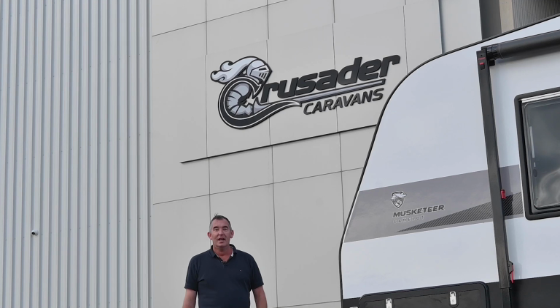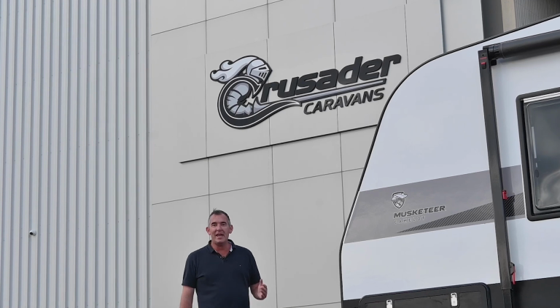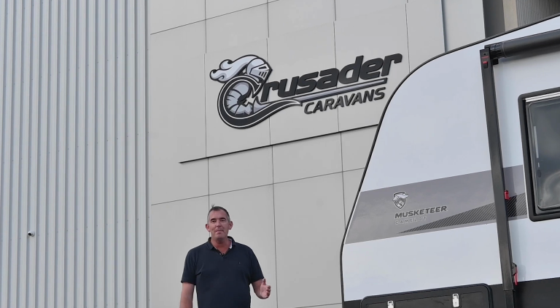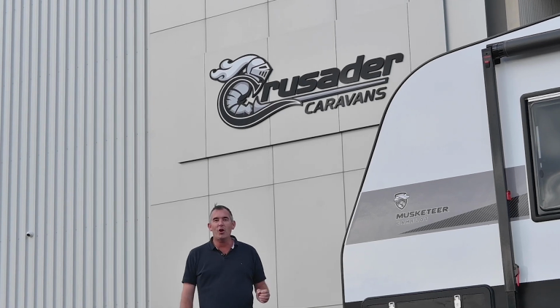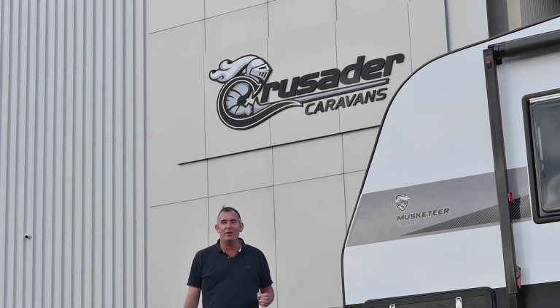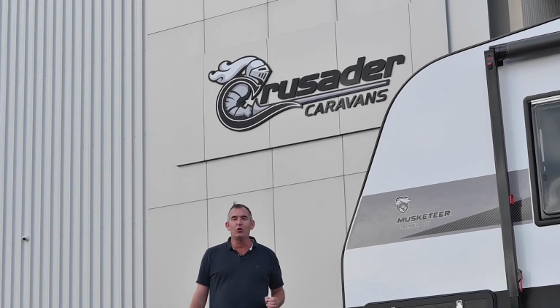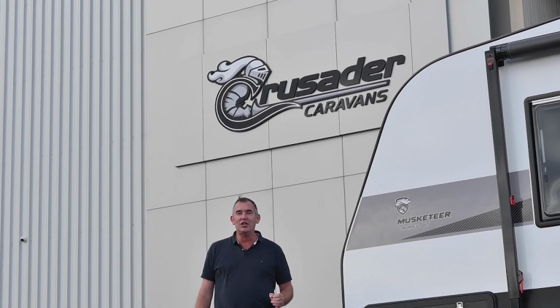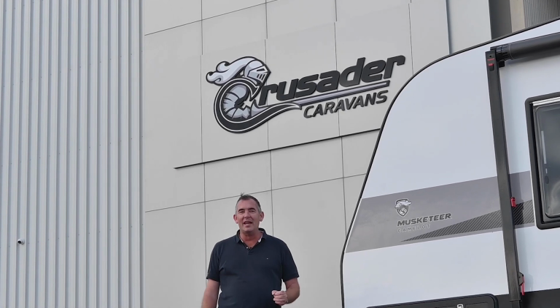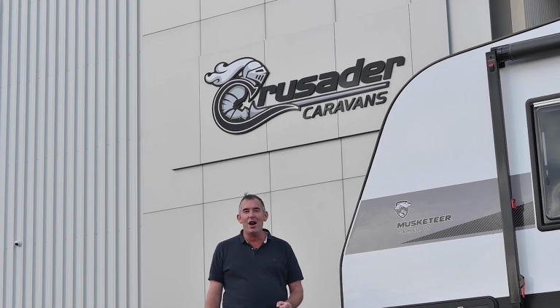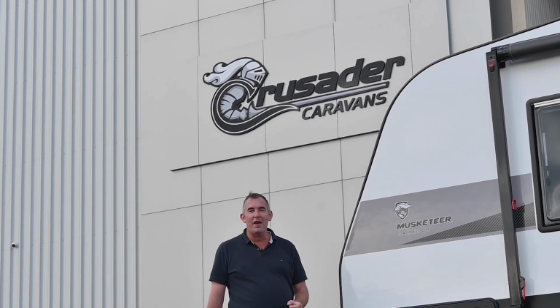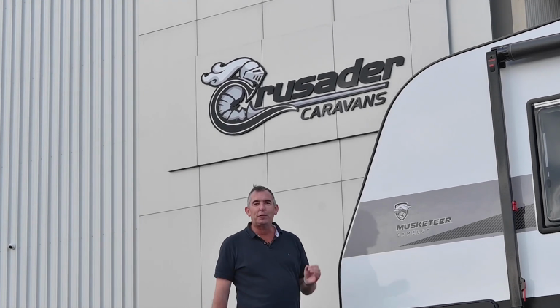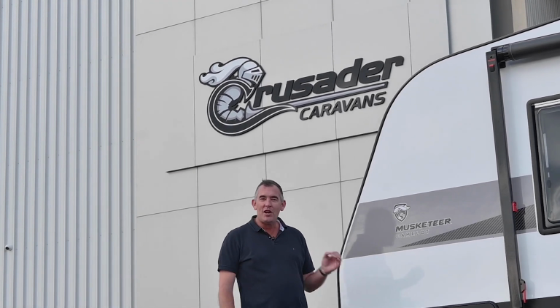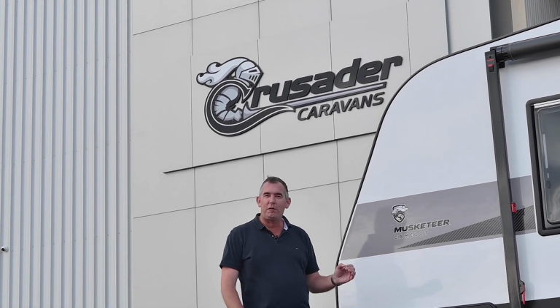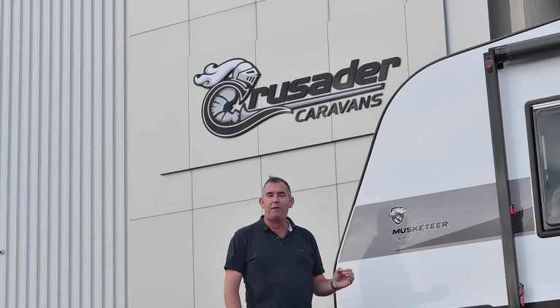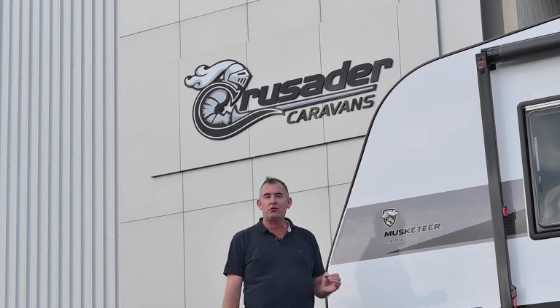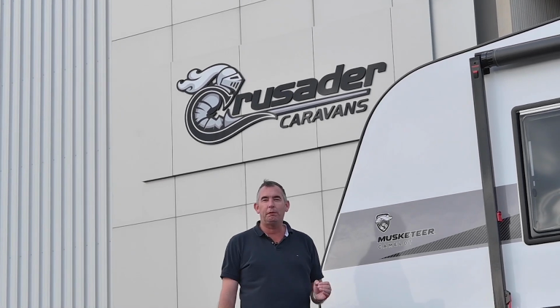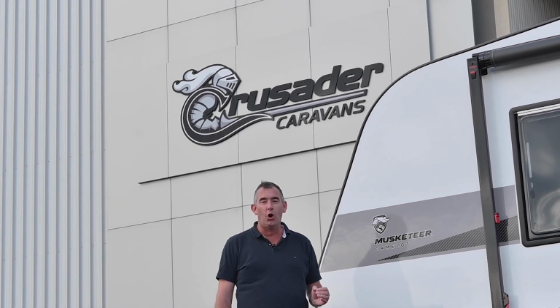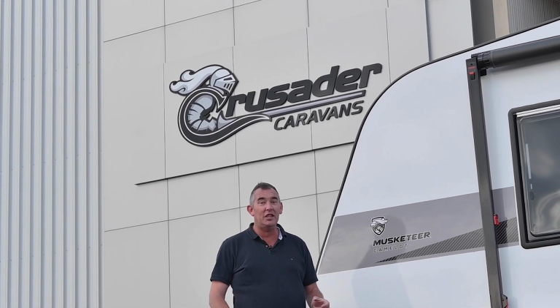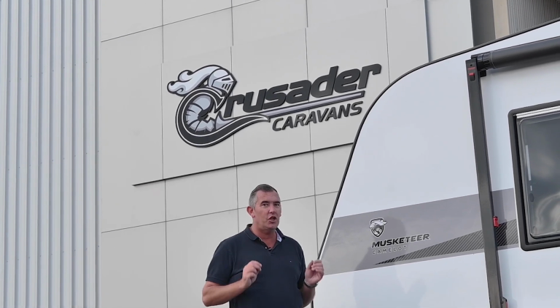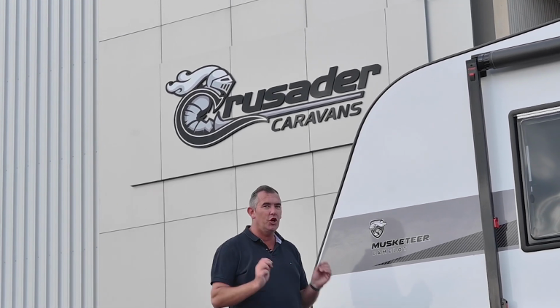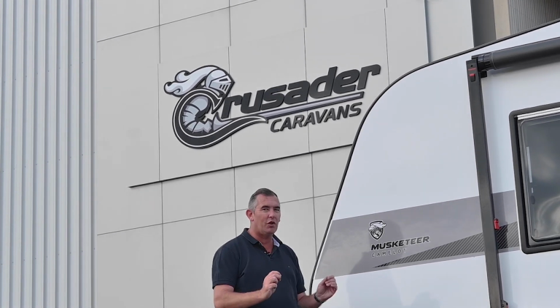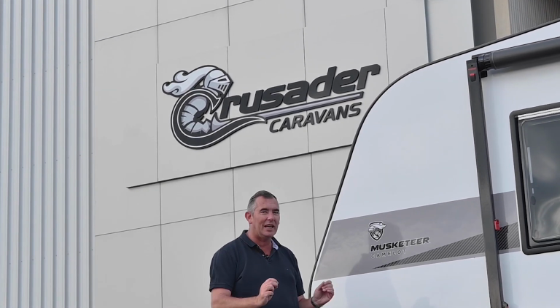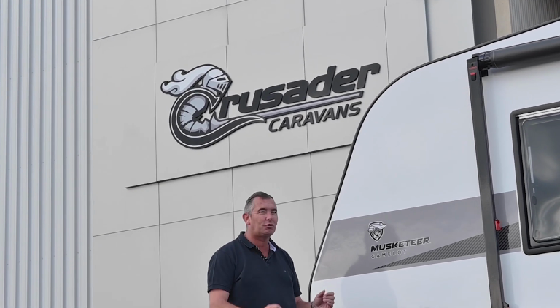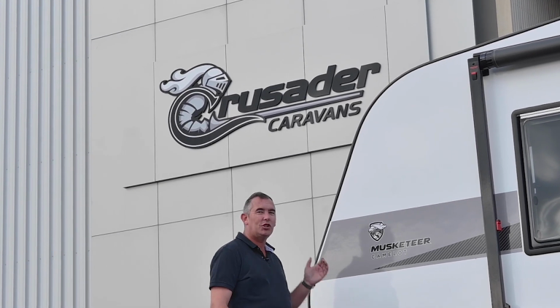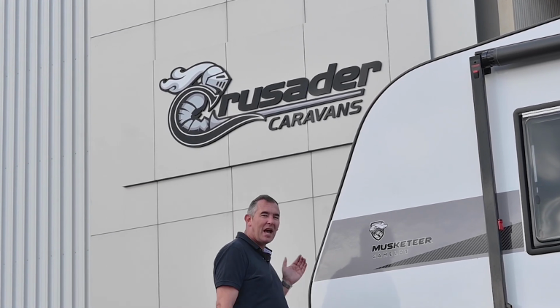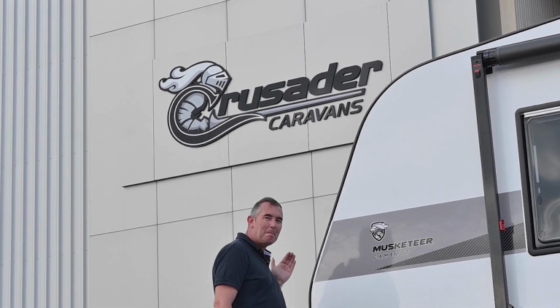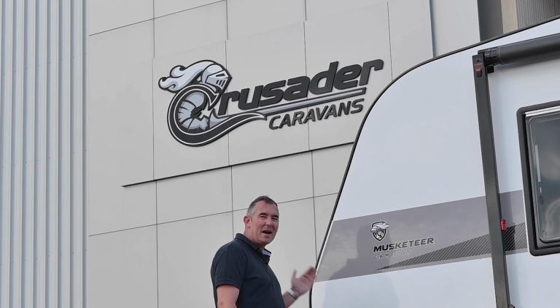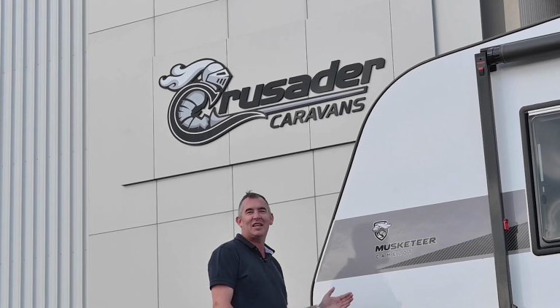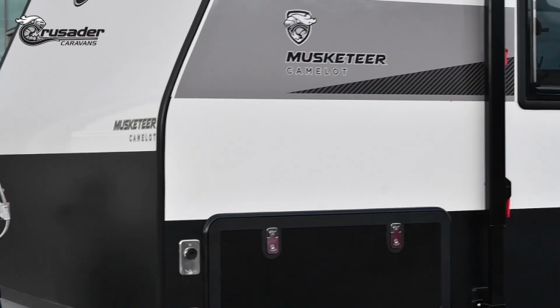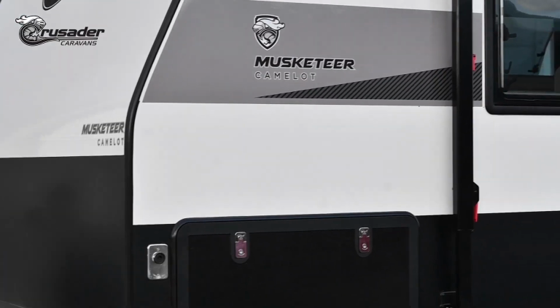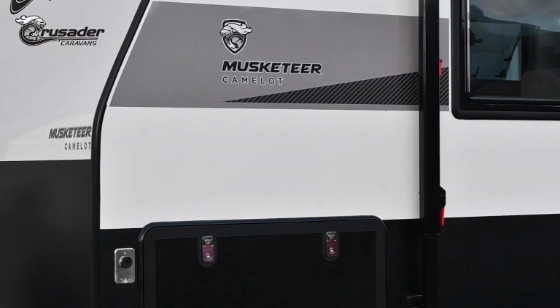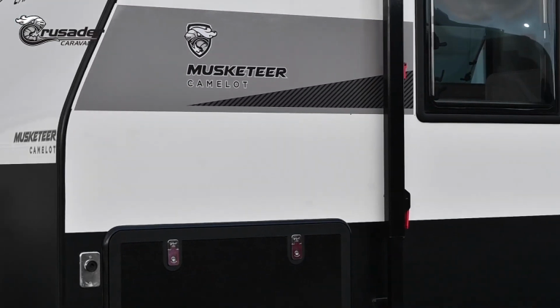G'day, Michael here at Crusader Caravans. Fresh off the factory floor is the new release Crusader Musketeer Camelot.